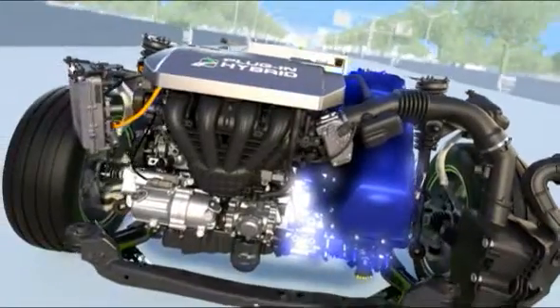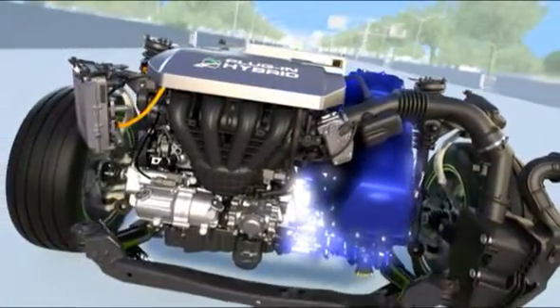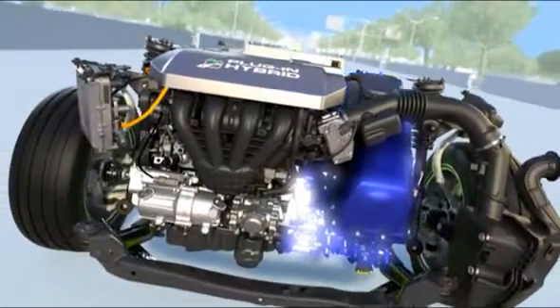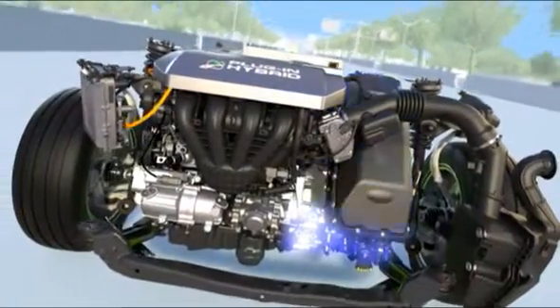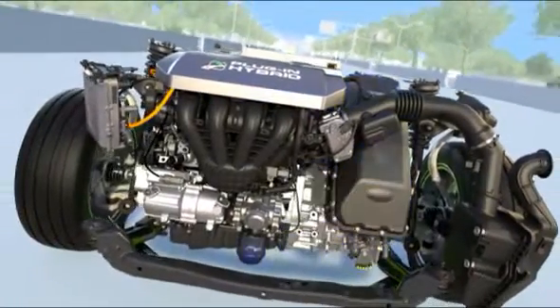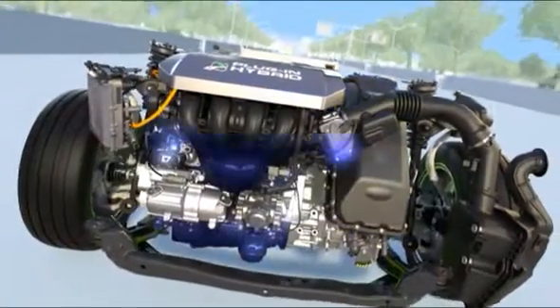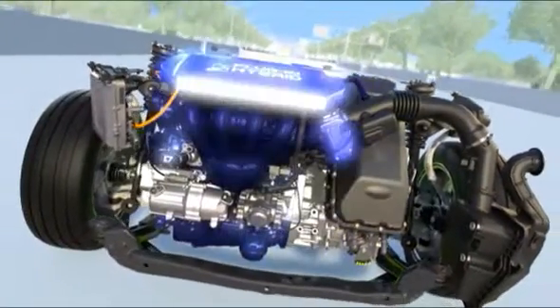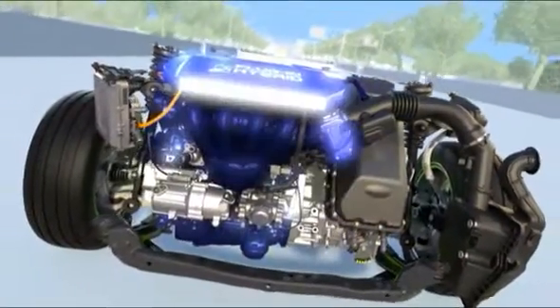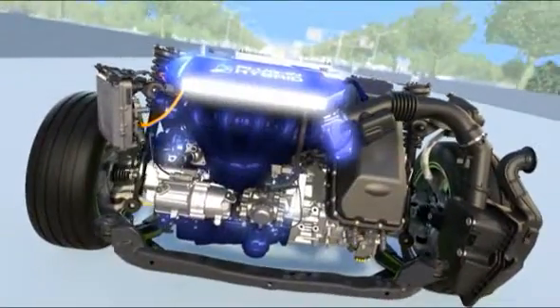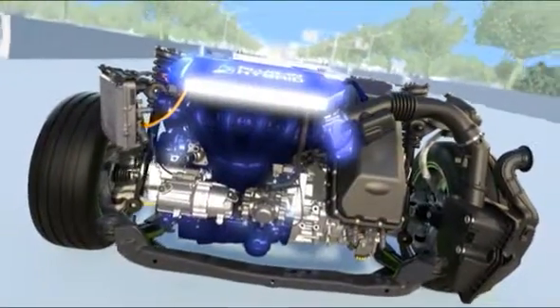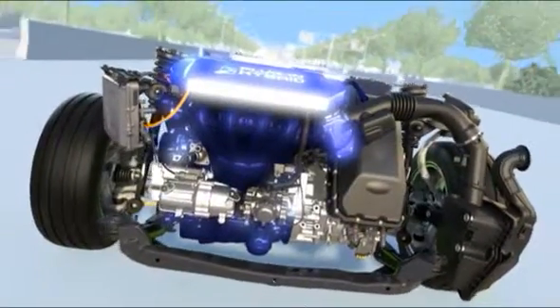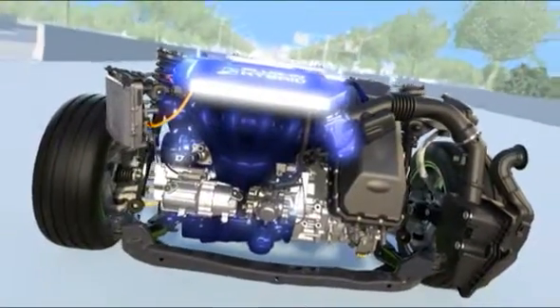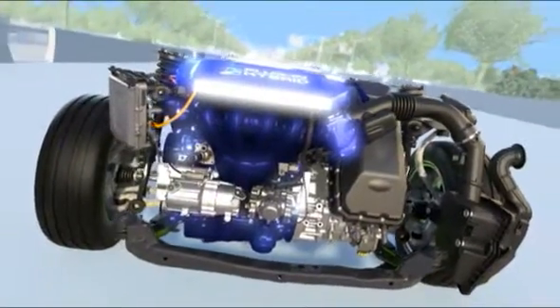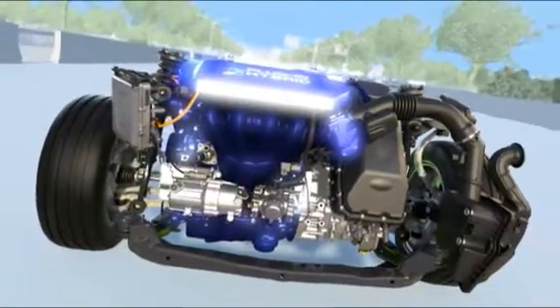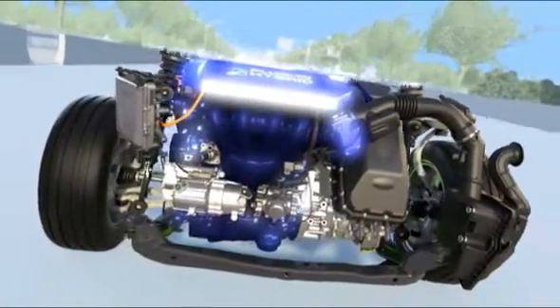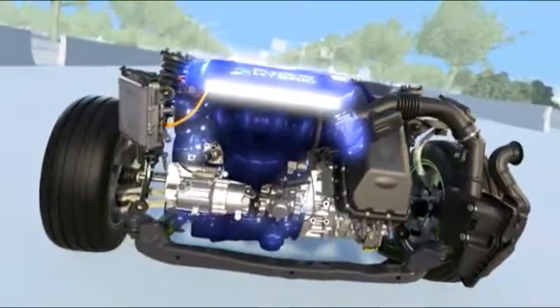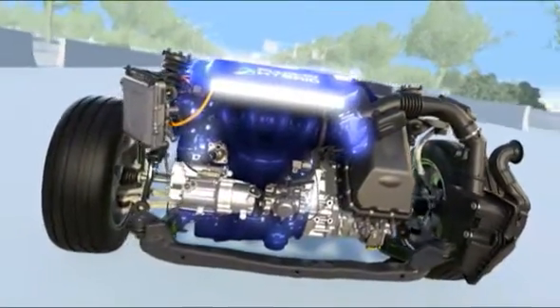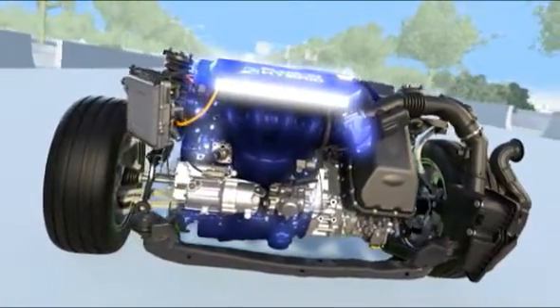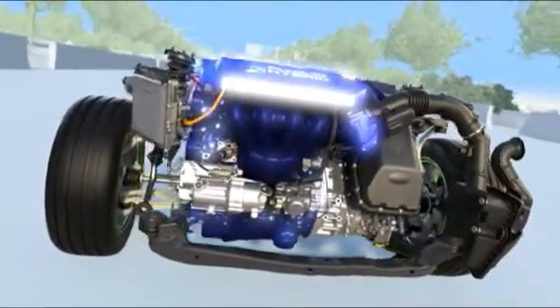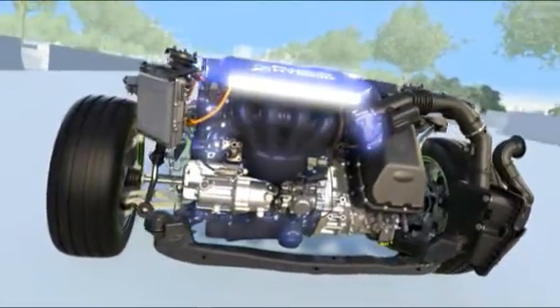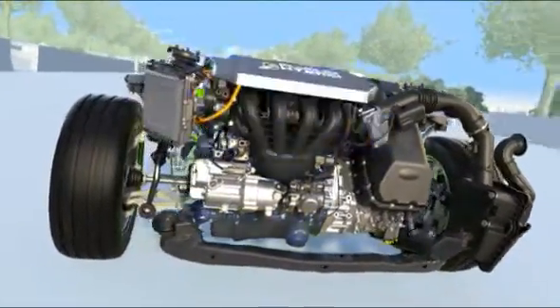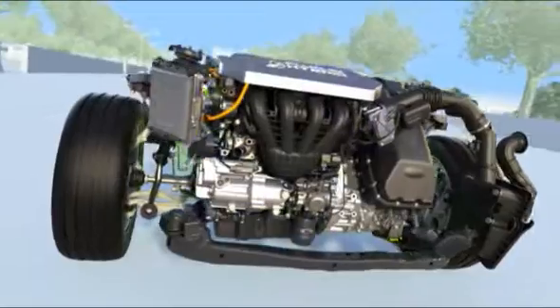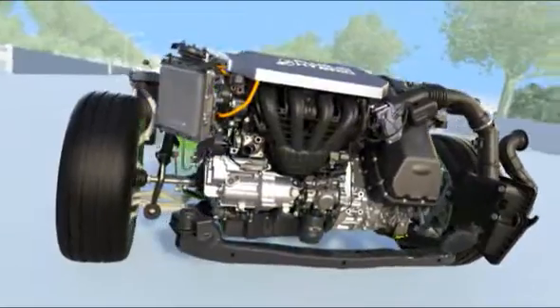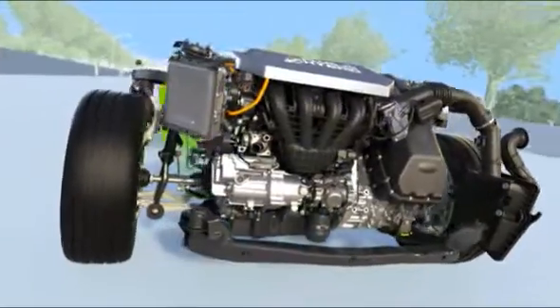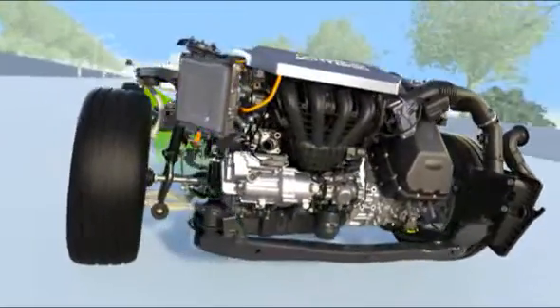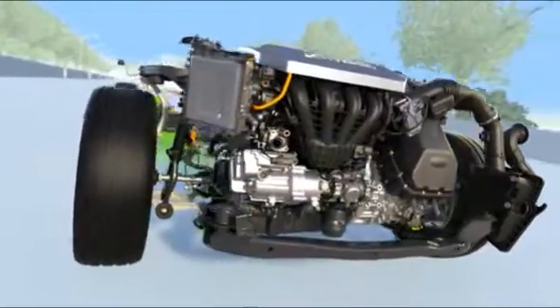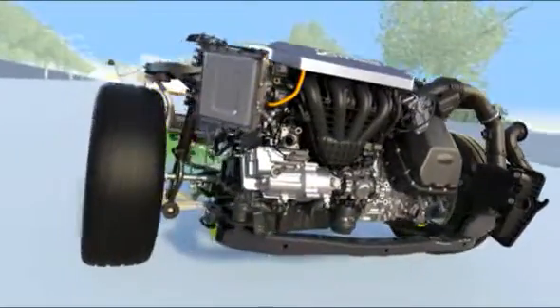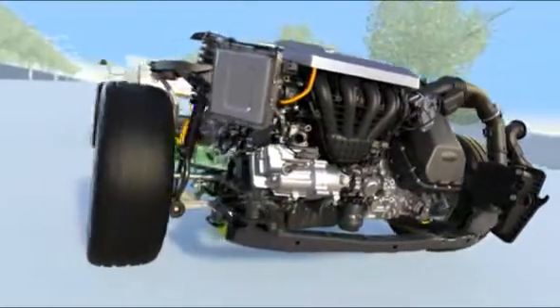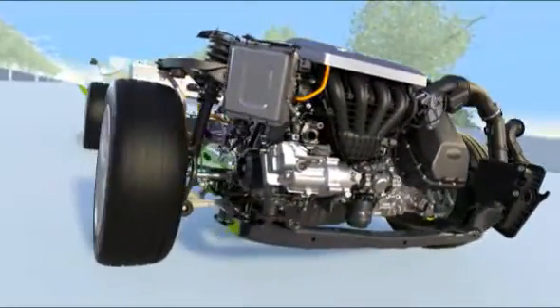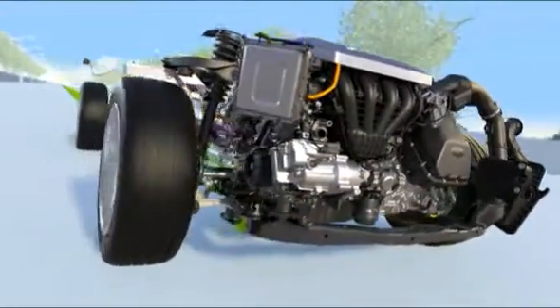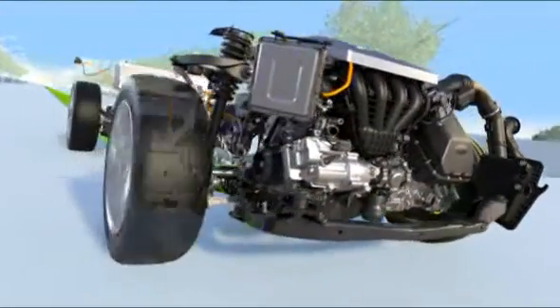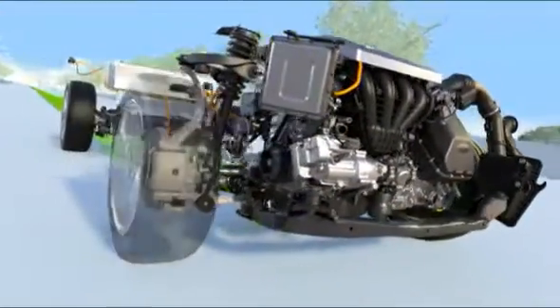Then, when the battery is depleted, it seamlessly switches to the gas engine and operates like a regular hybrid.